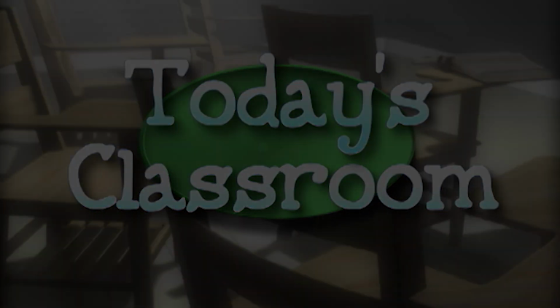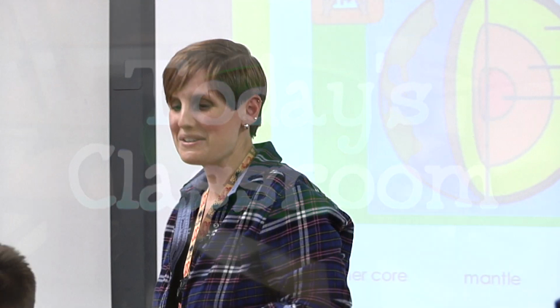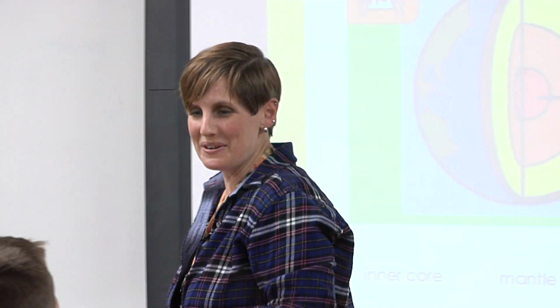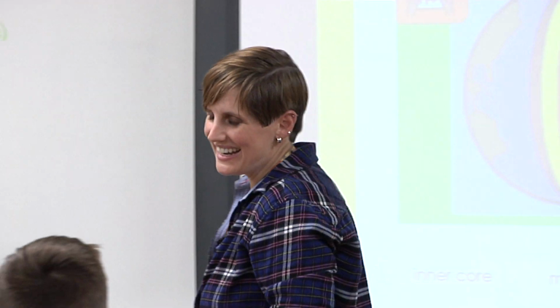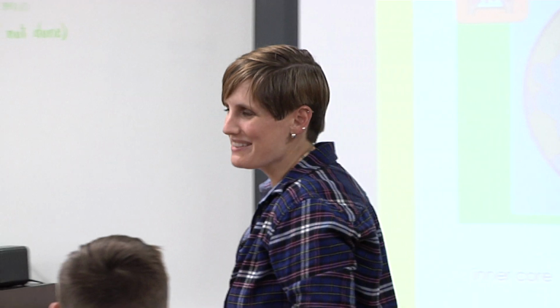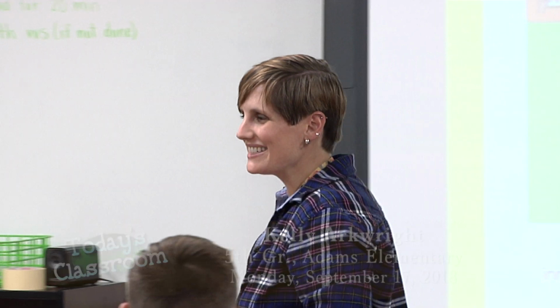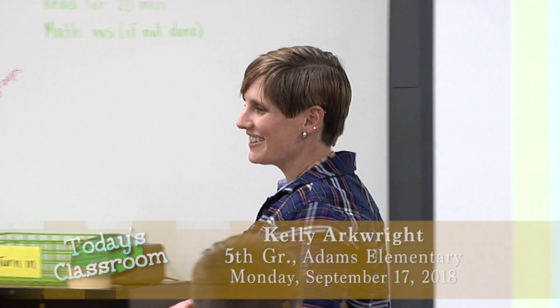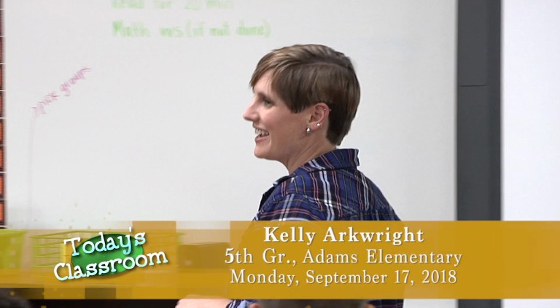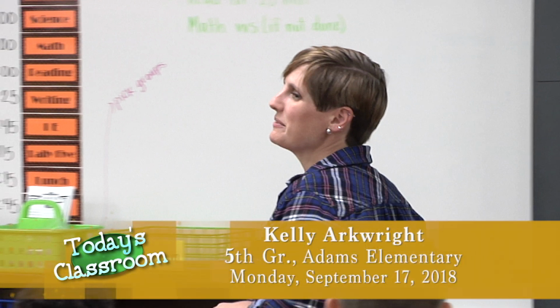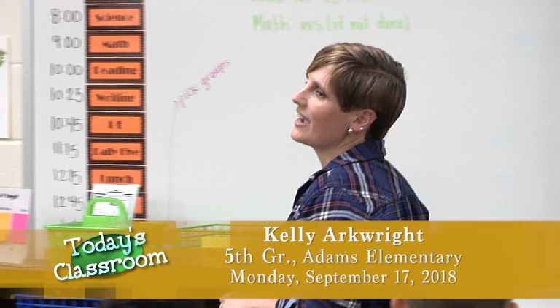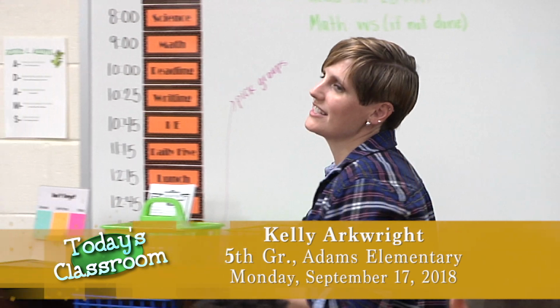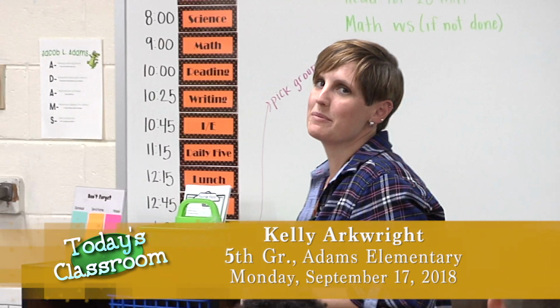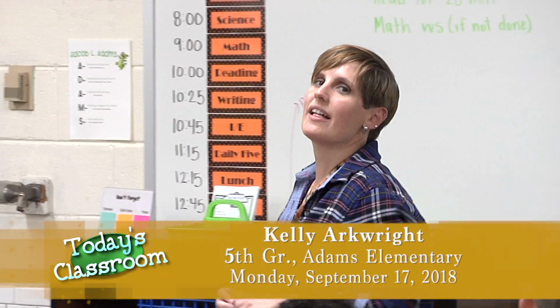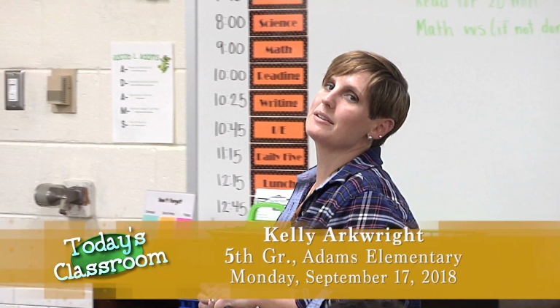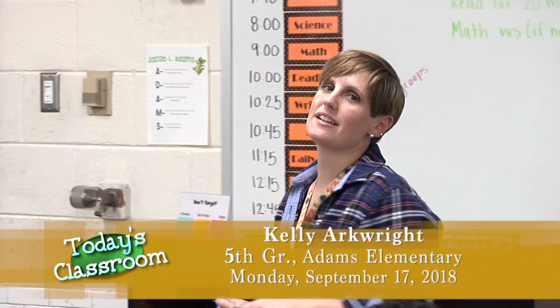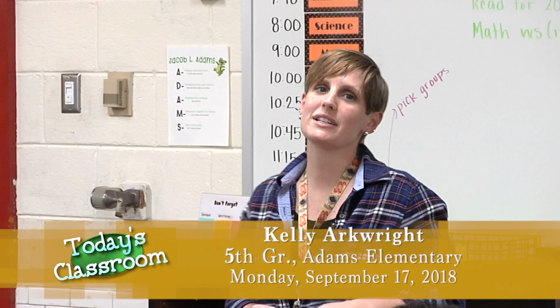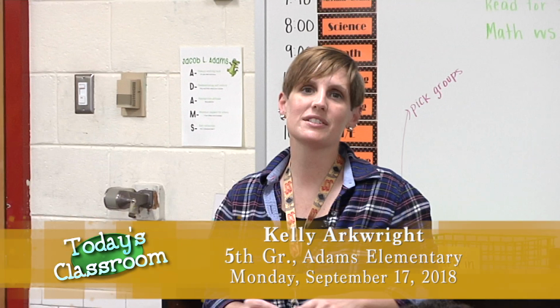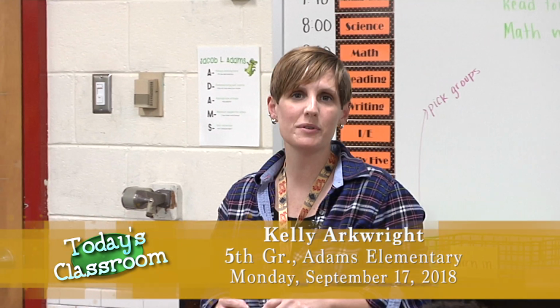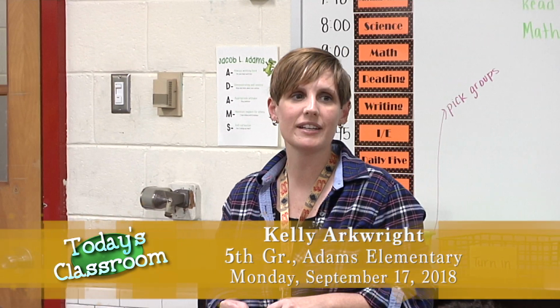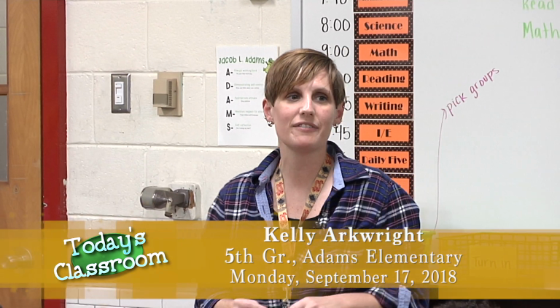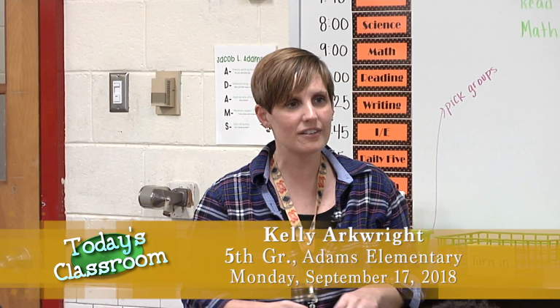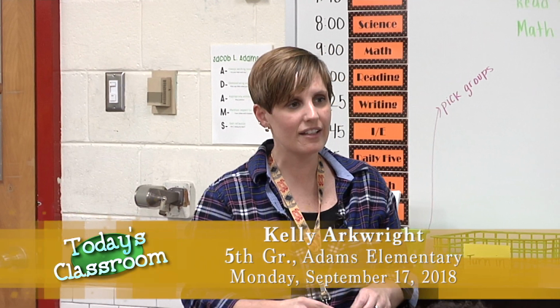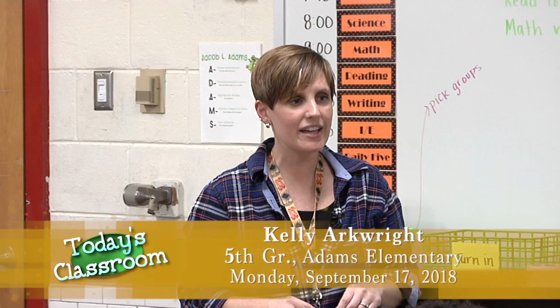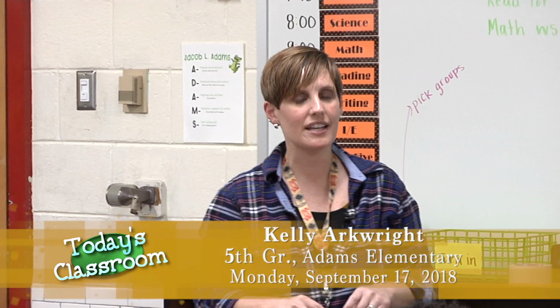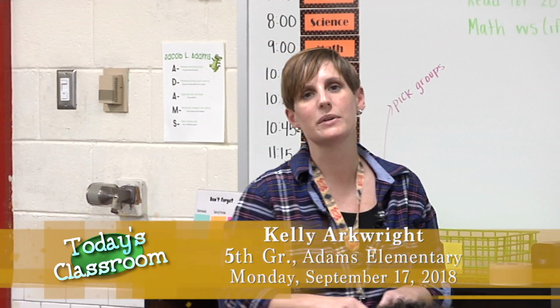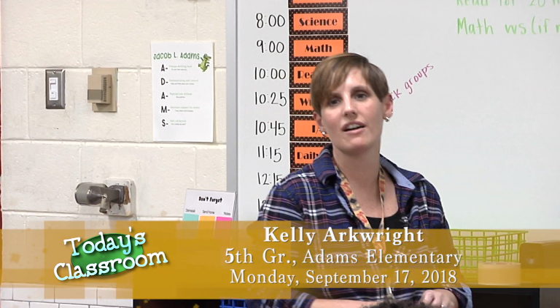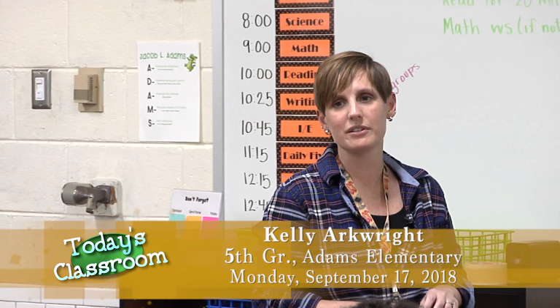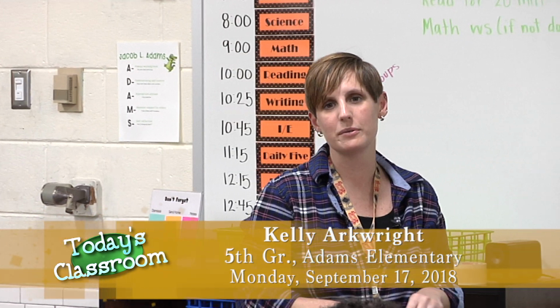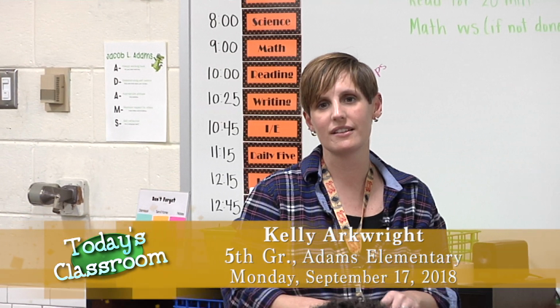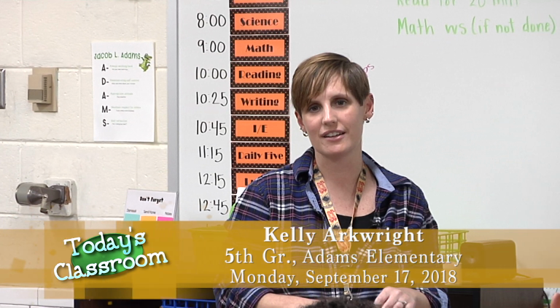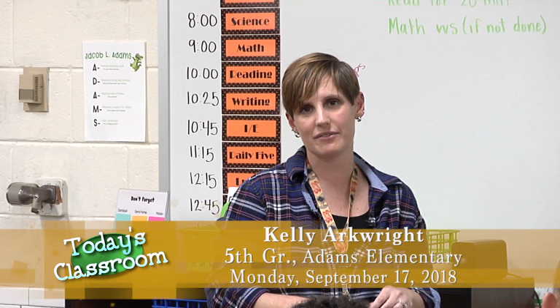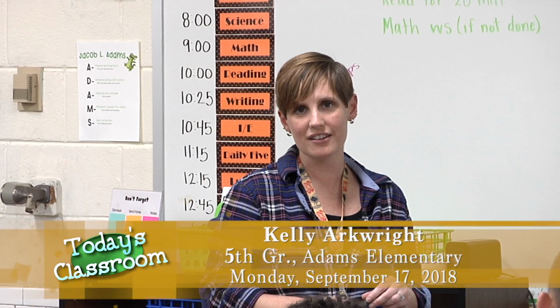Good morning, I'm Ms. Arkwright and we are at Jacob L. Adams Elementary School in a fifth grade class and we are reviewing the layers of the earth.